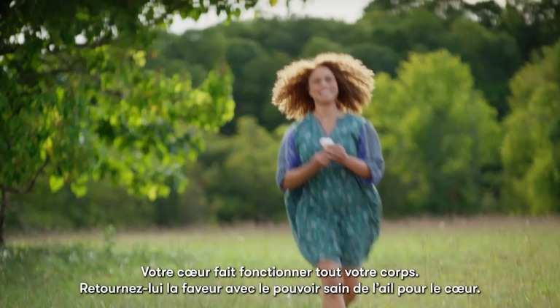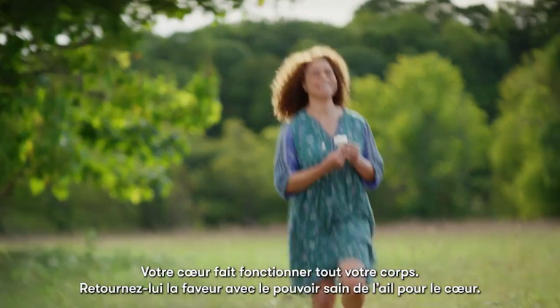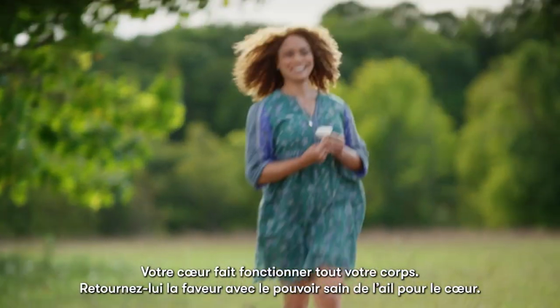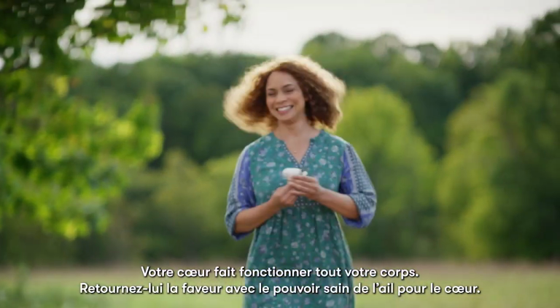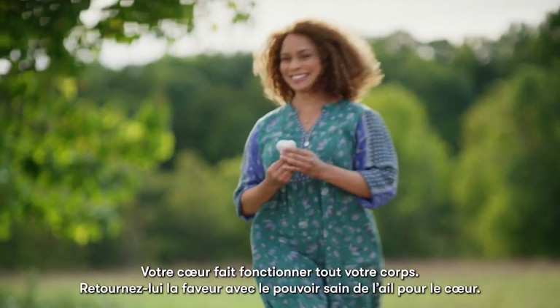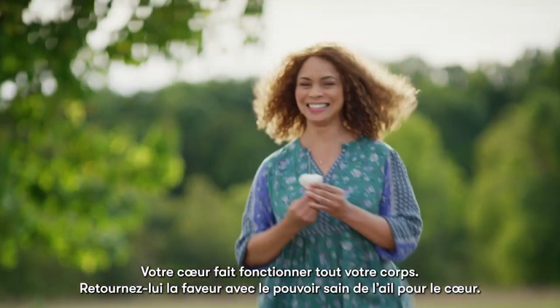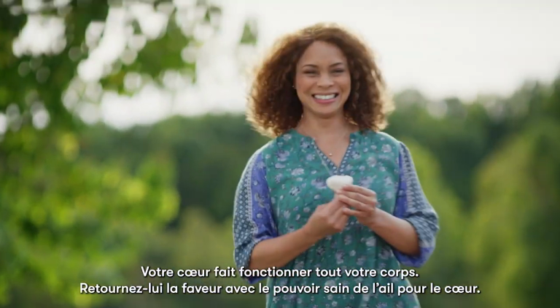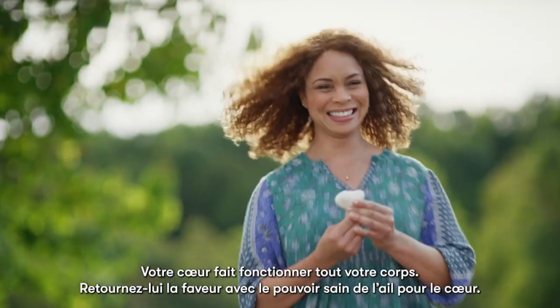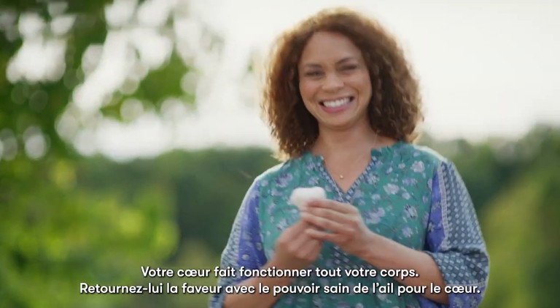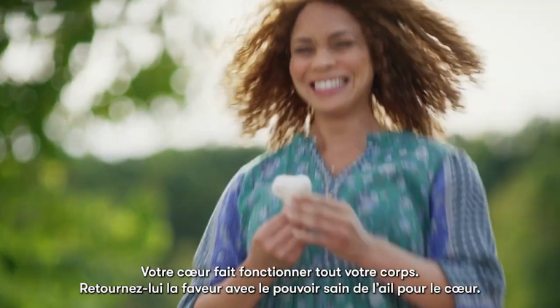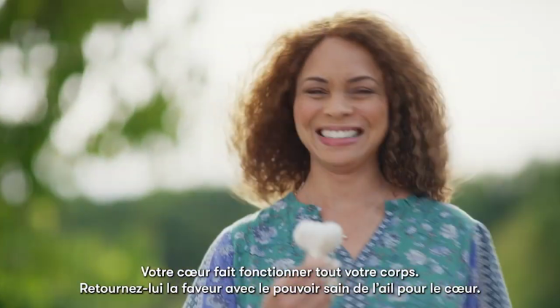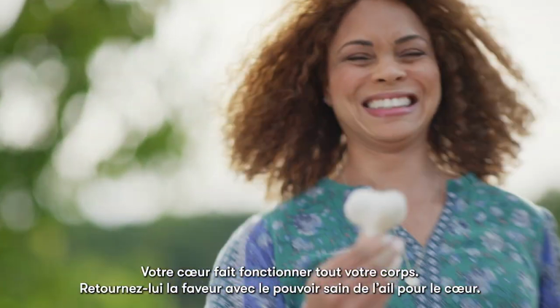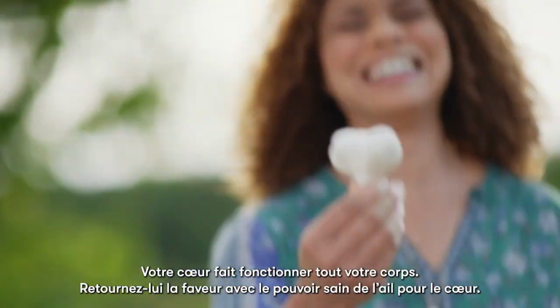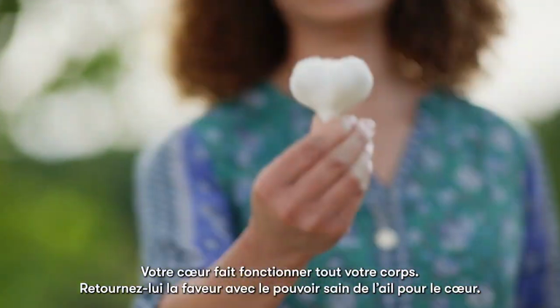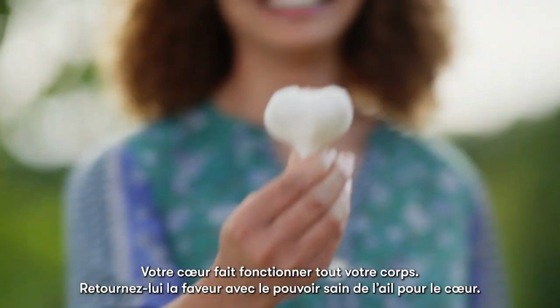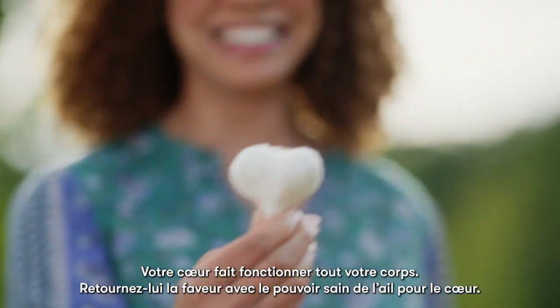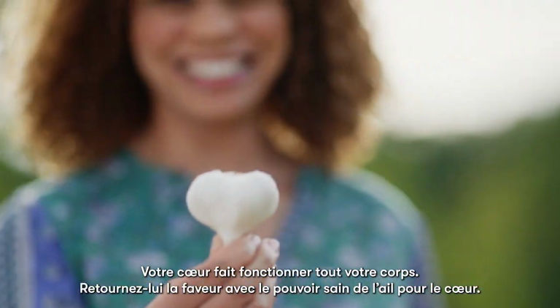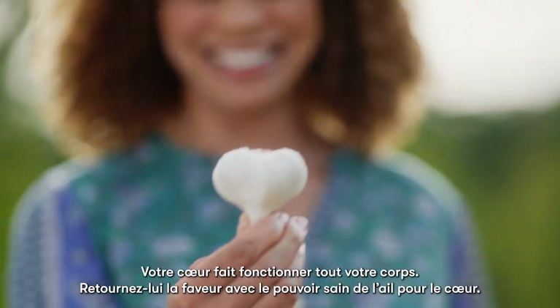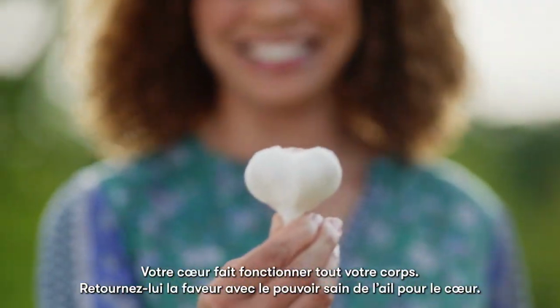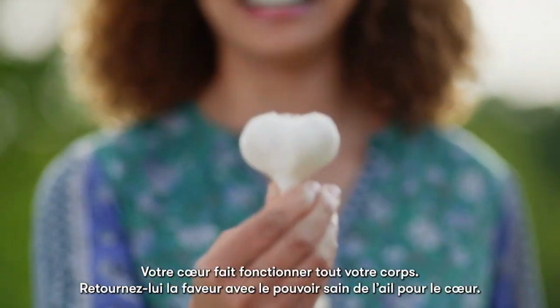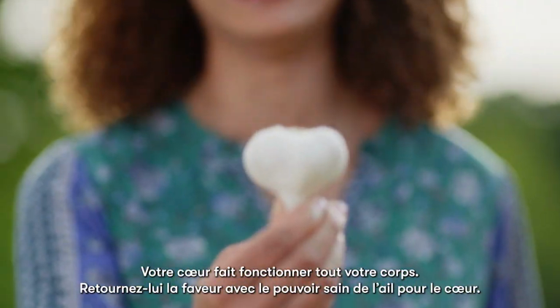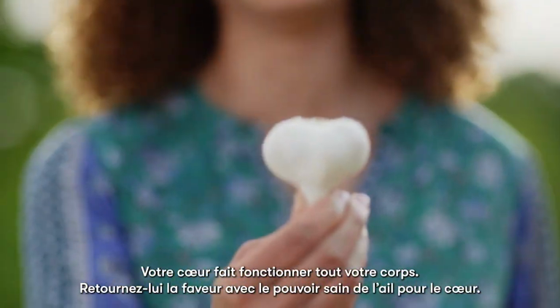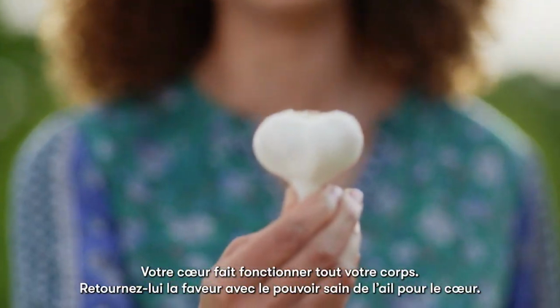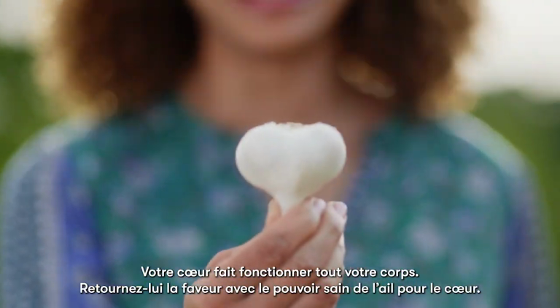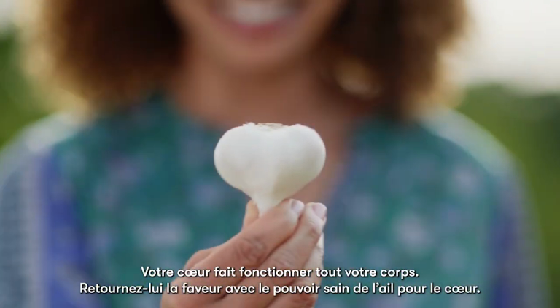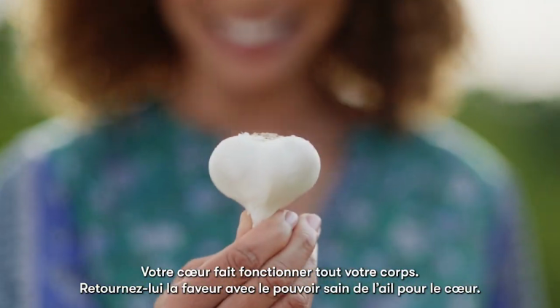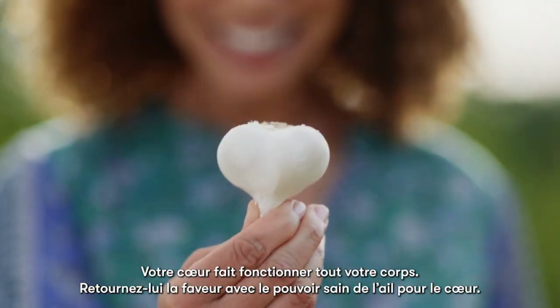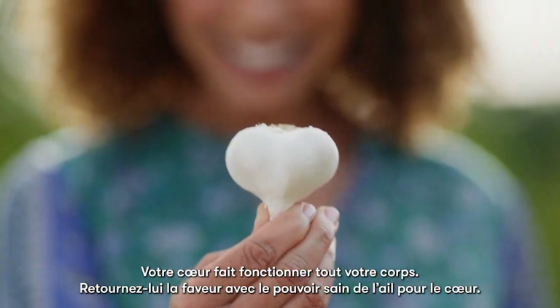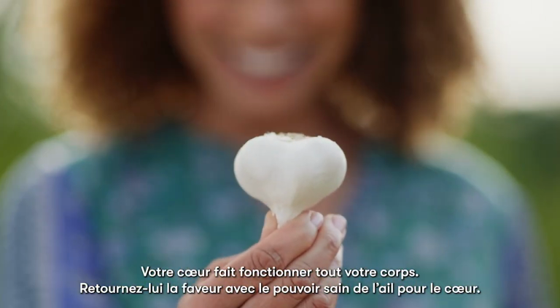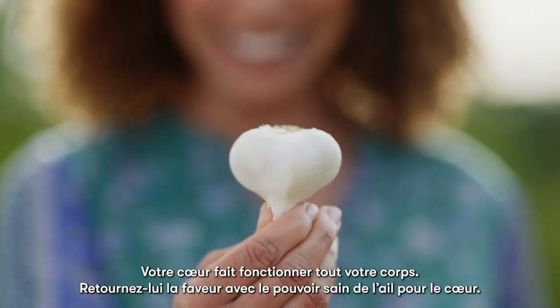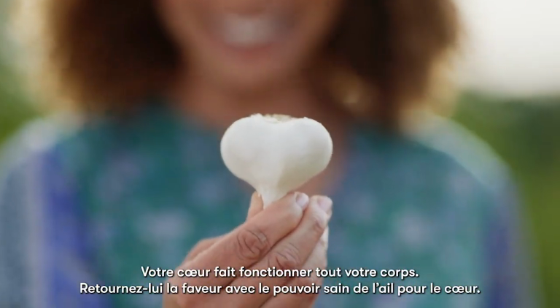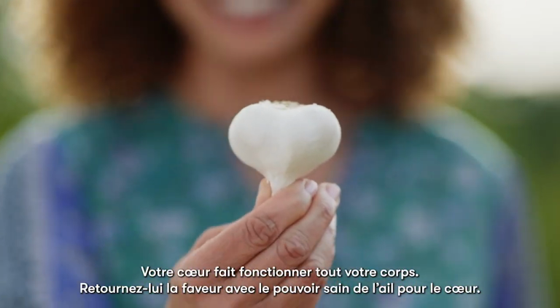Your heart powers your whole body. Return the favor with the heart-healthy power of garlic.